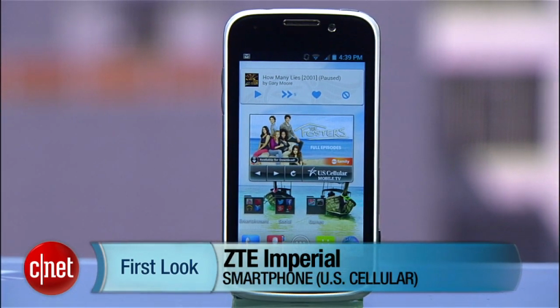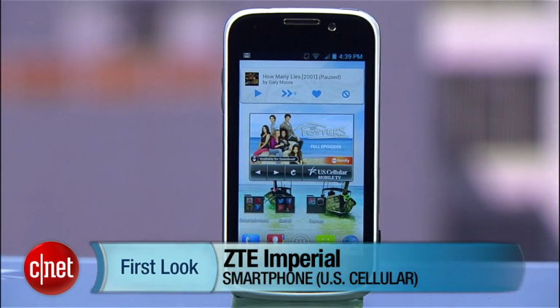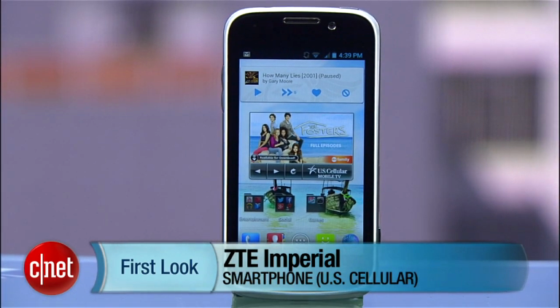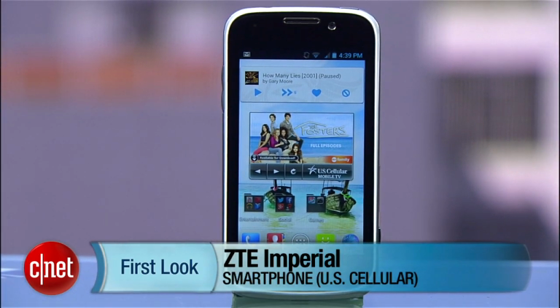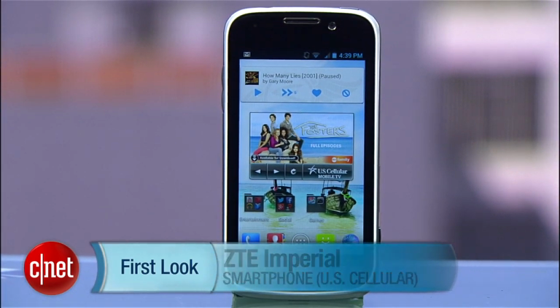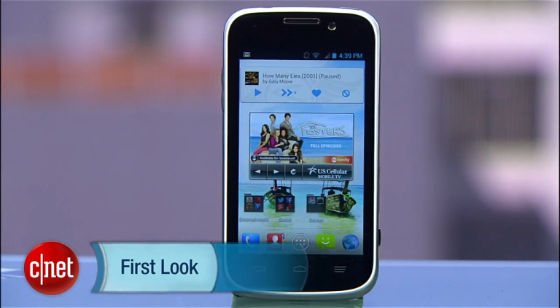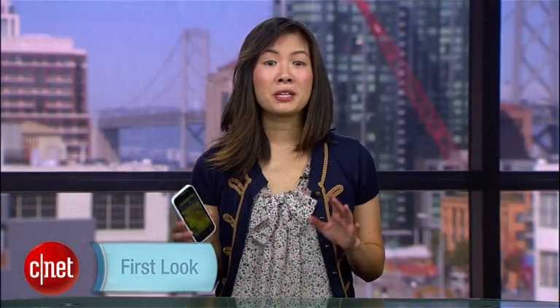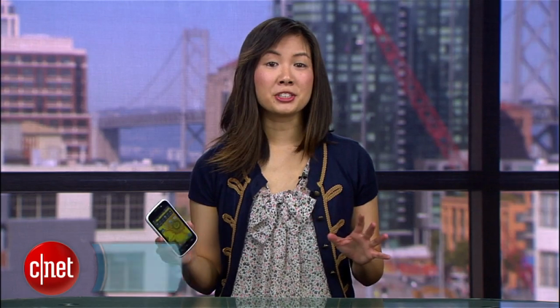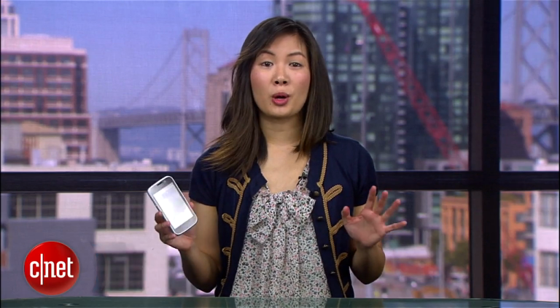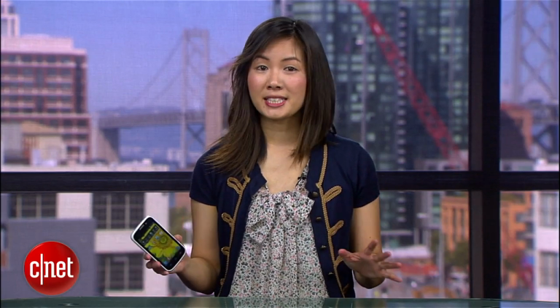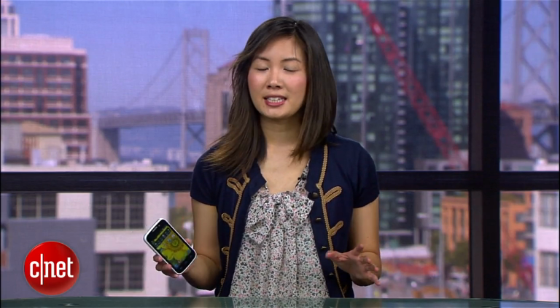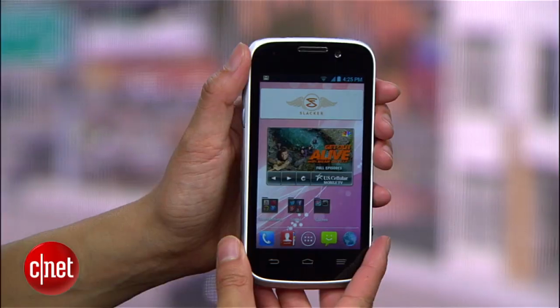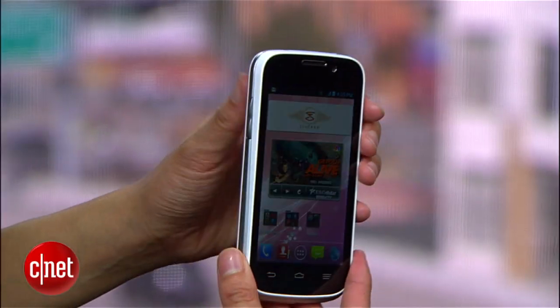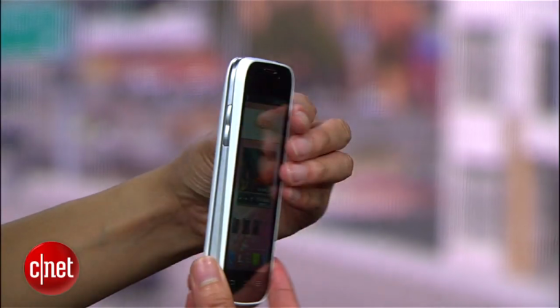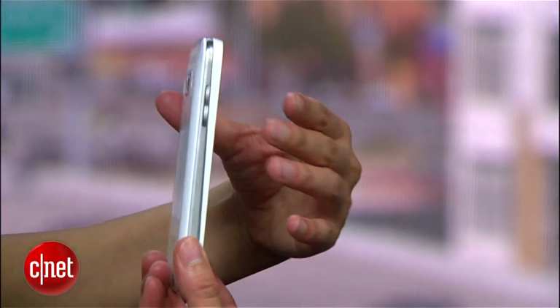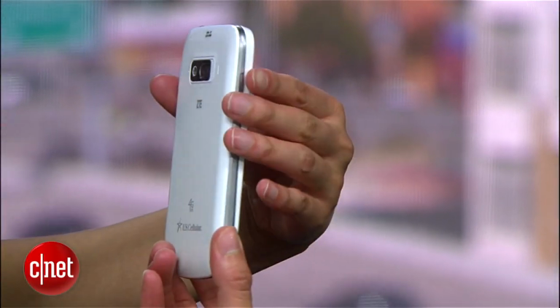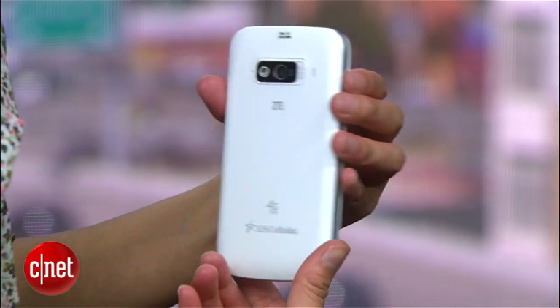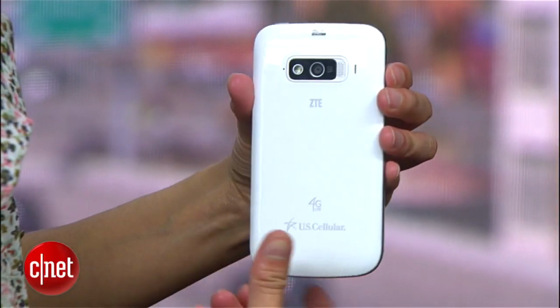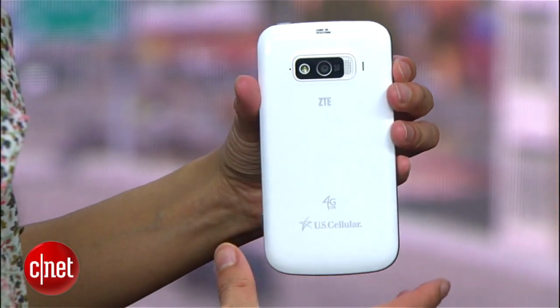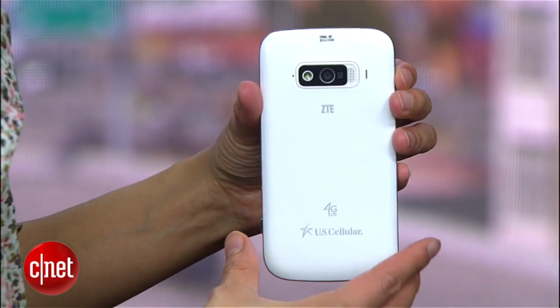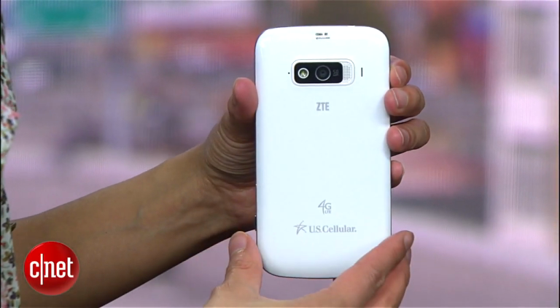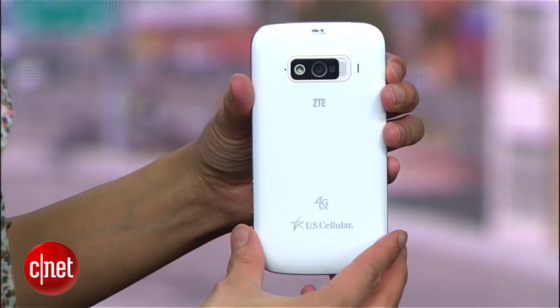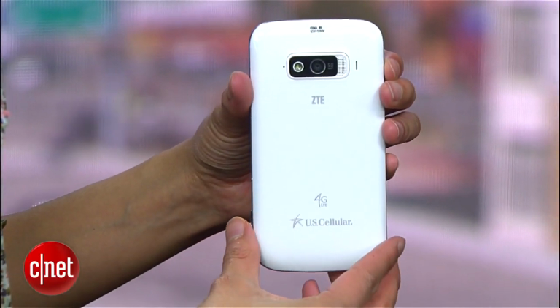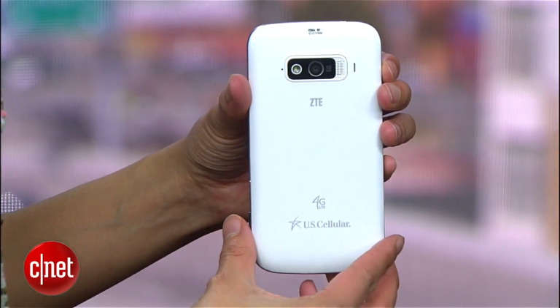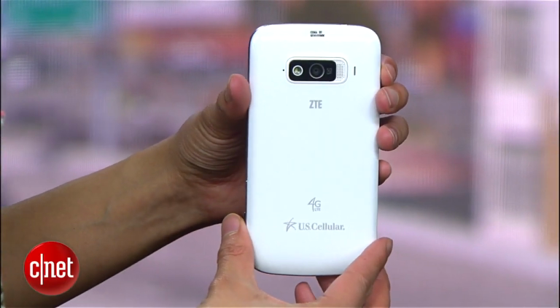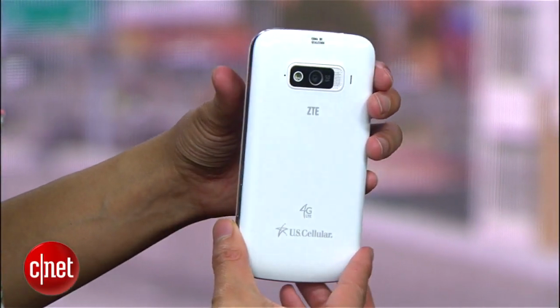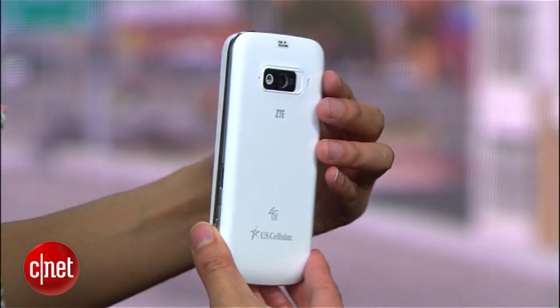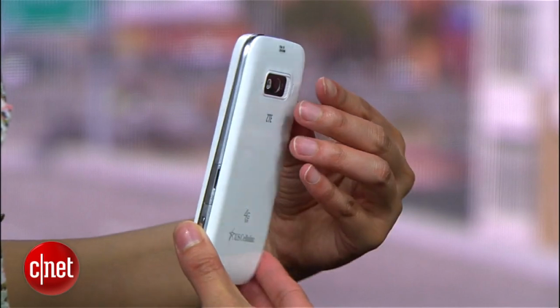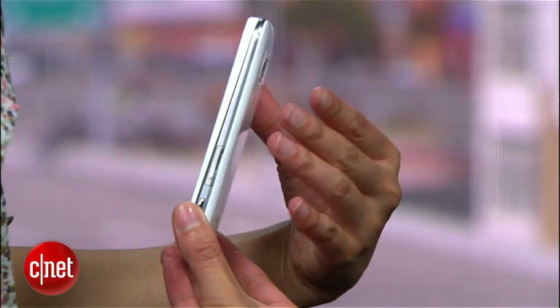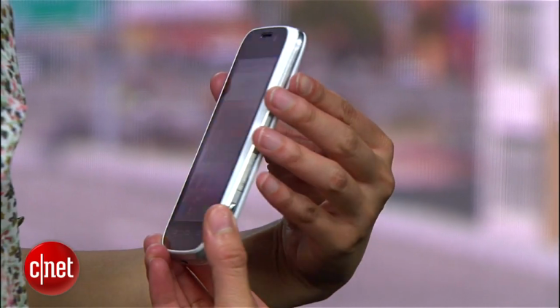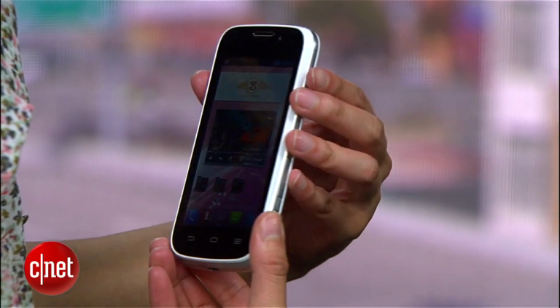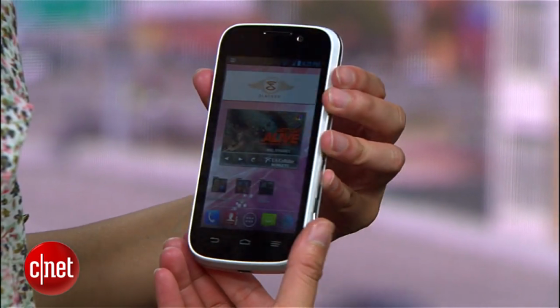Now, although I like the Imperial's white aesthetic, at .45 inches thick and weighing over 5 ounces, the device is a bit hefty.